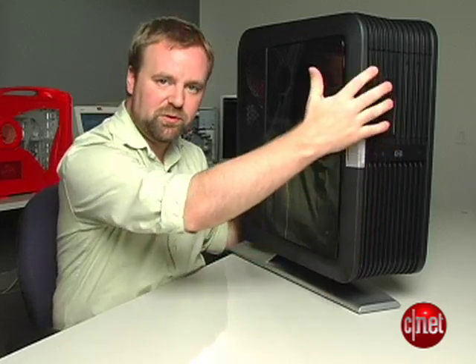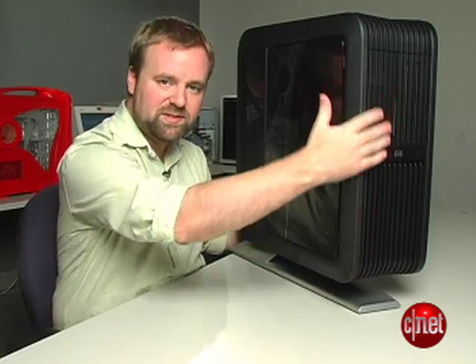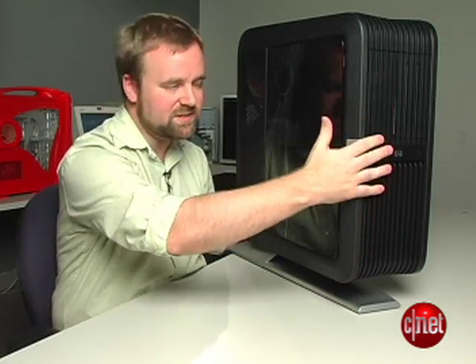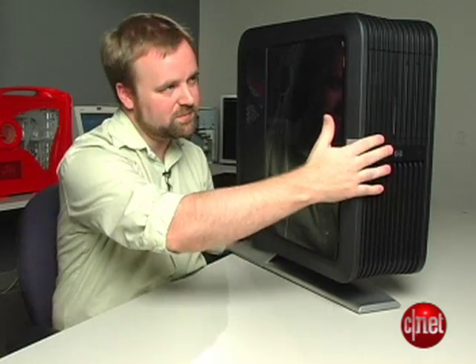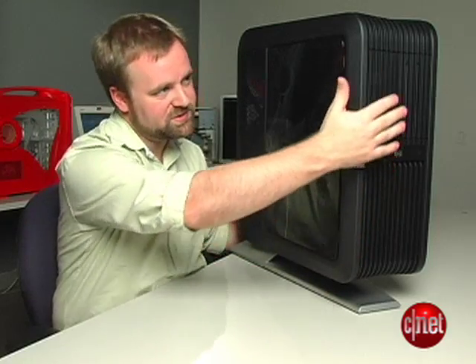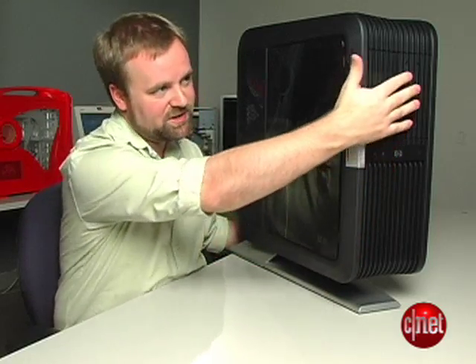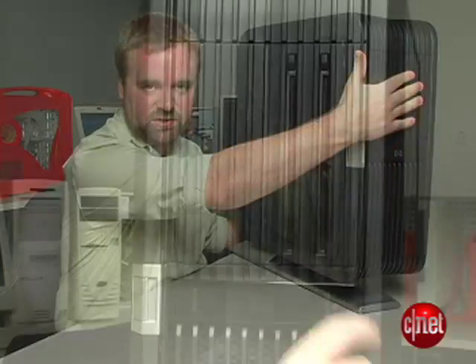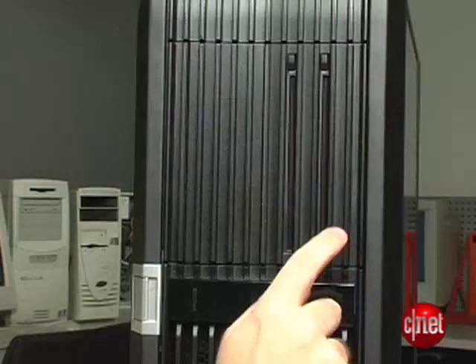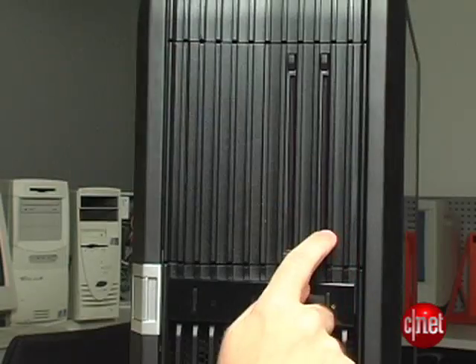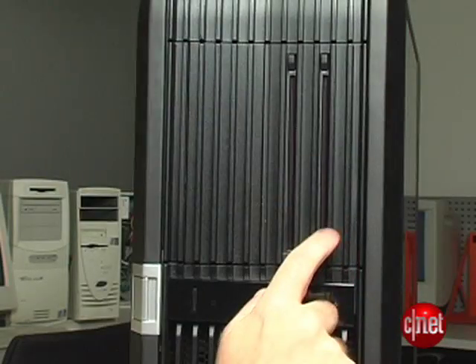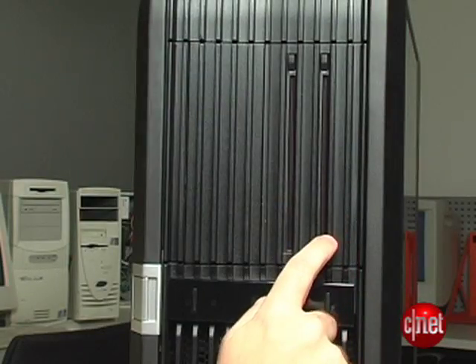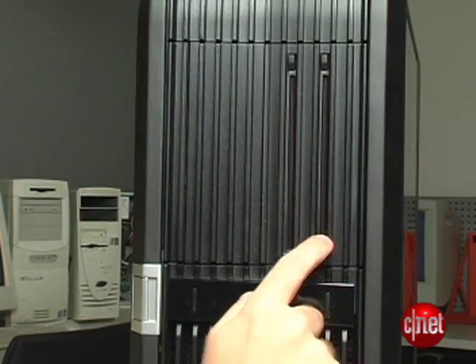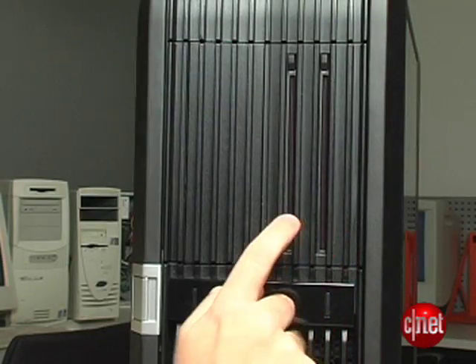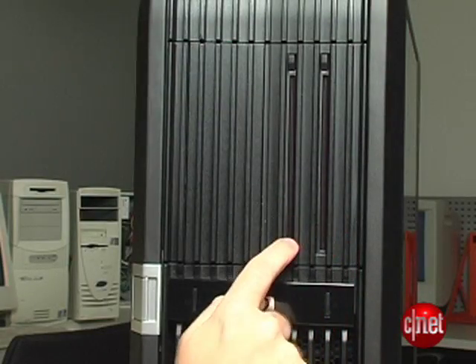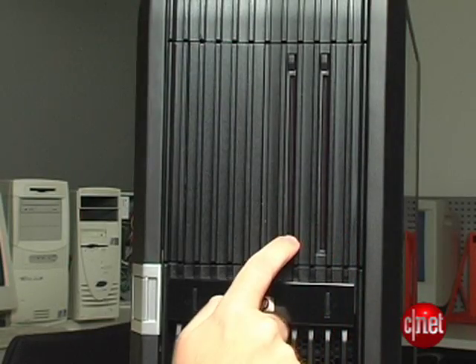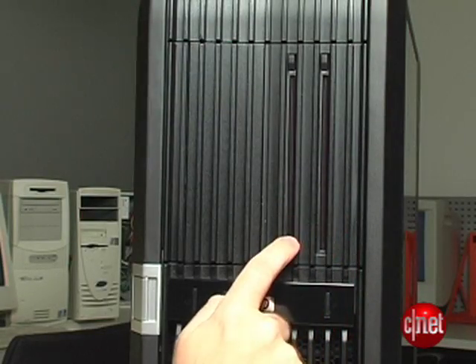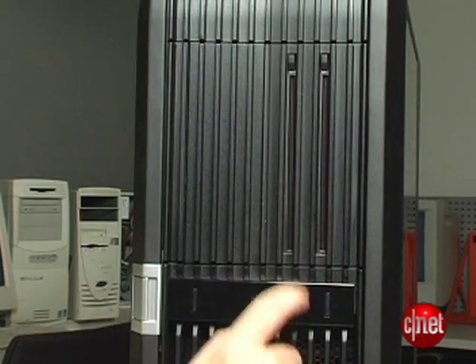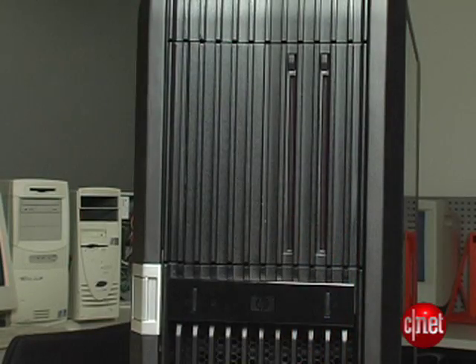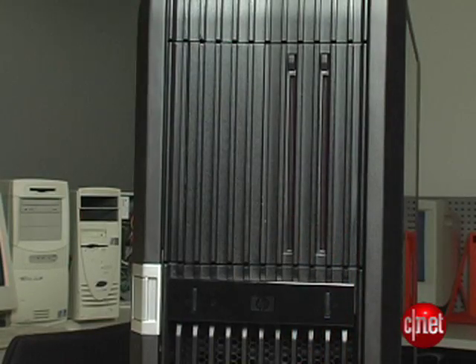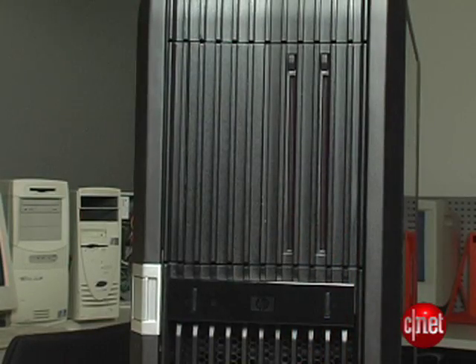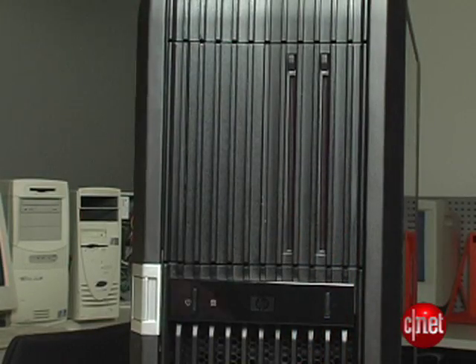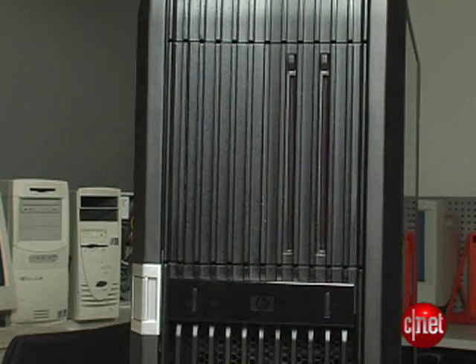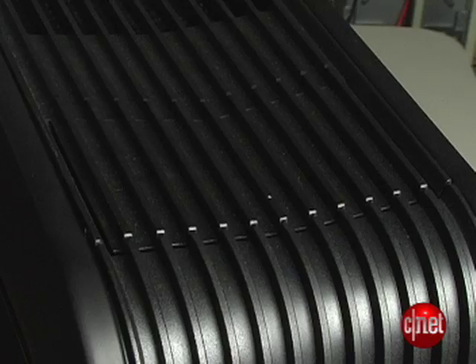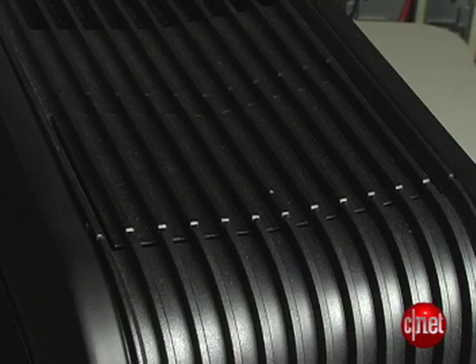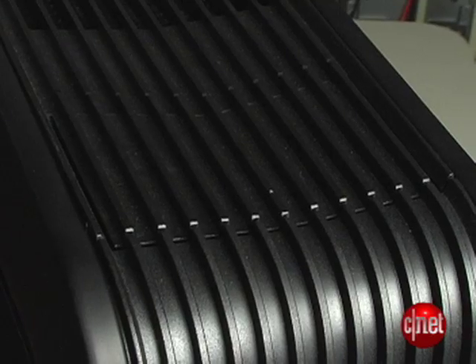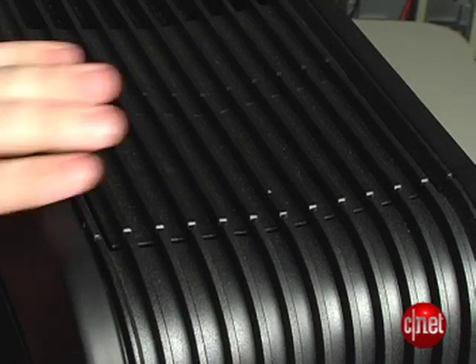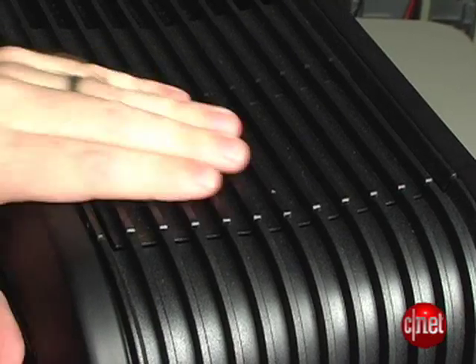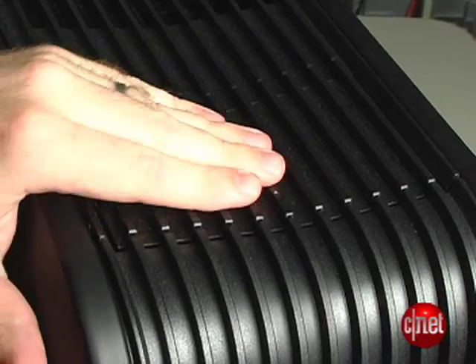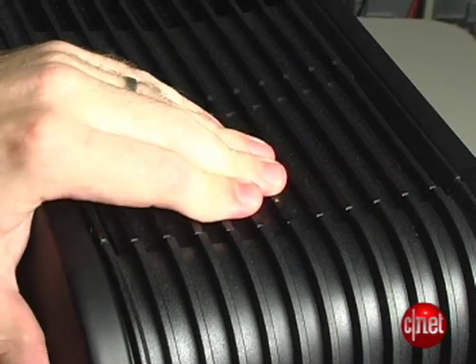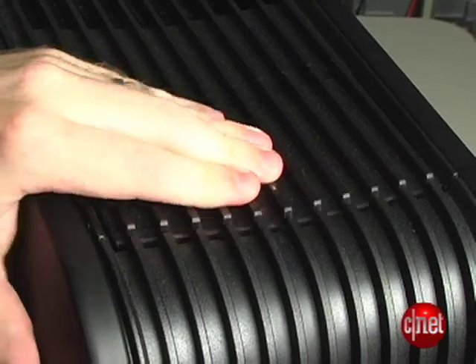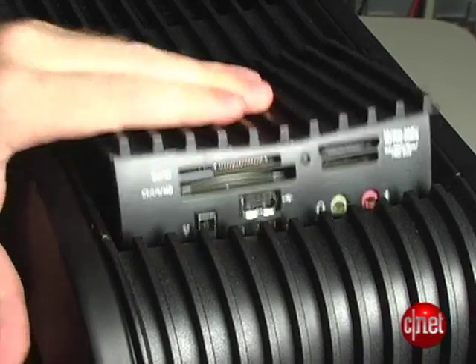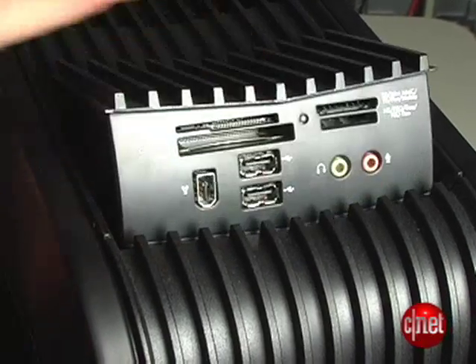On the front of the system, there are actually two drive slots here and a third one behind the door. On the top, there's a media card reader.